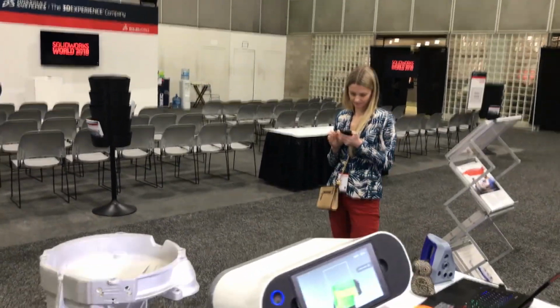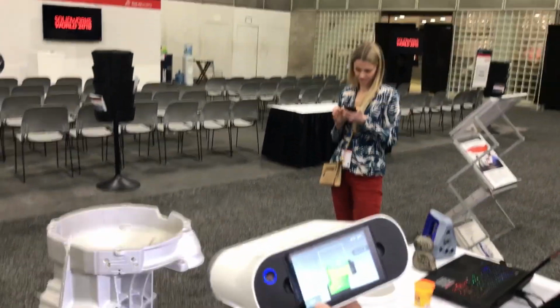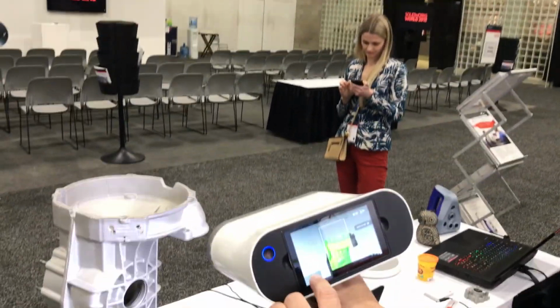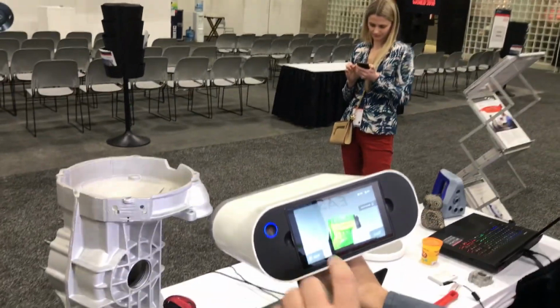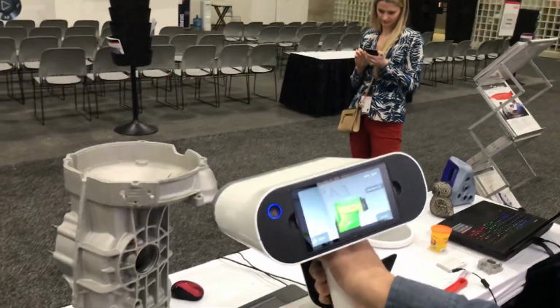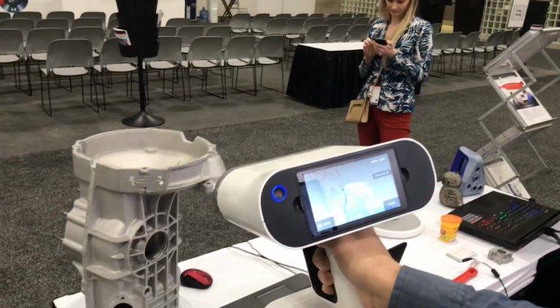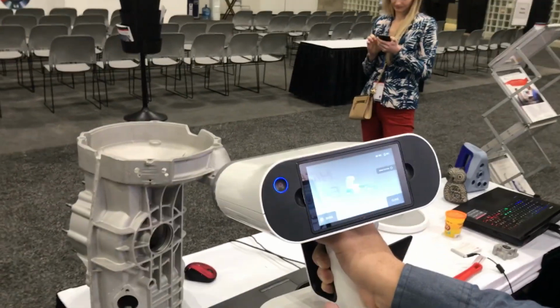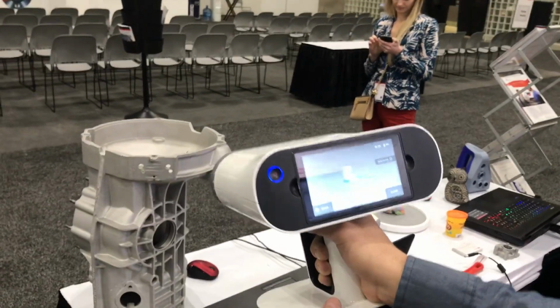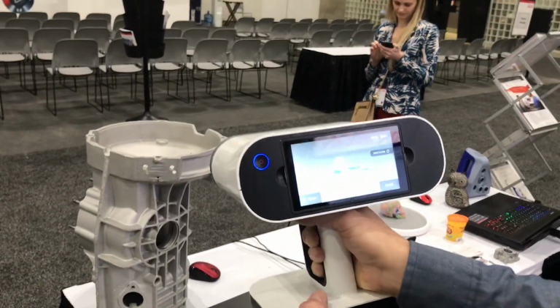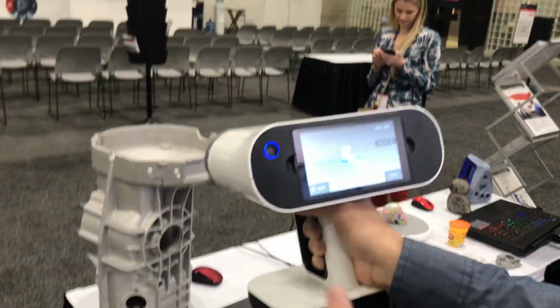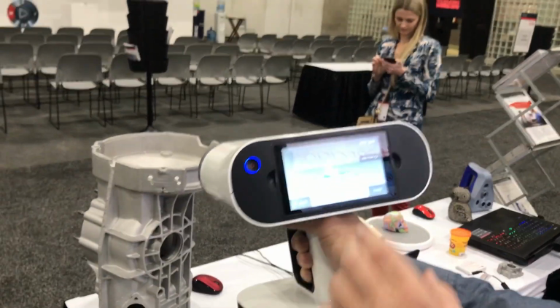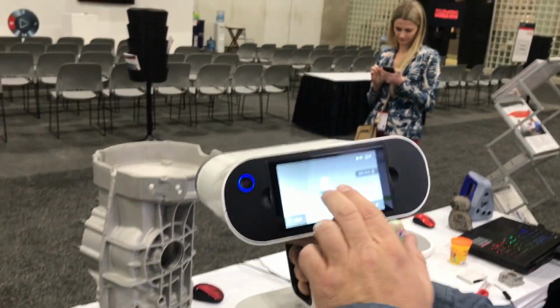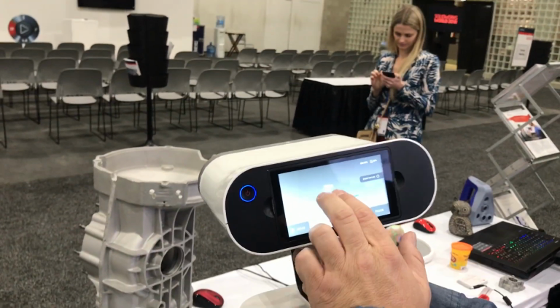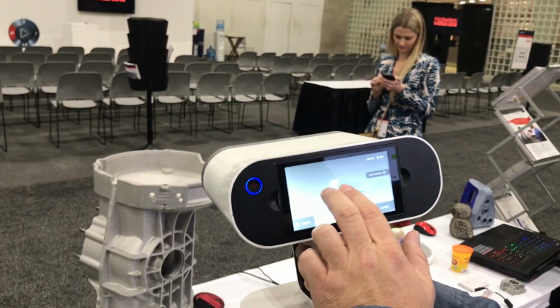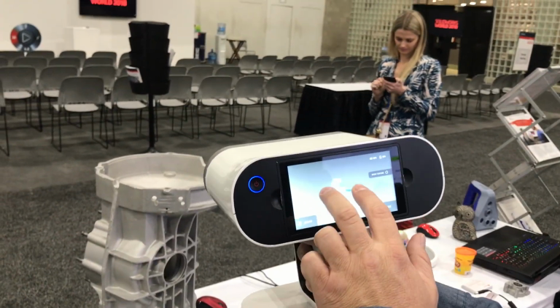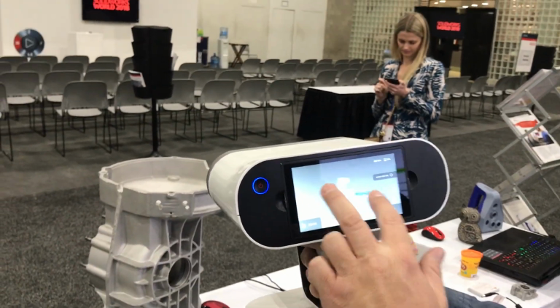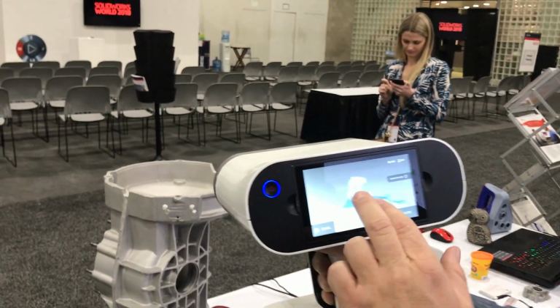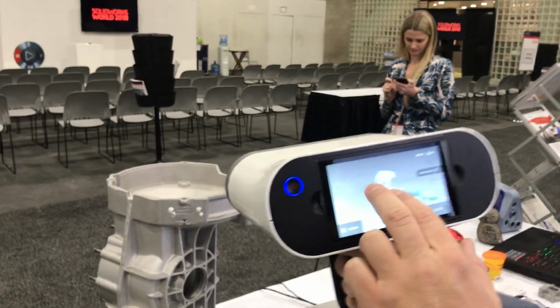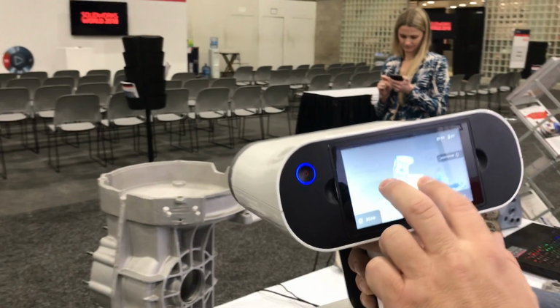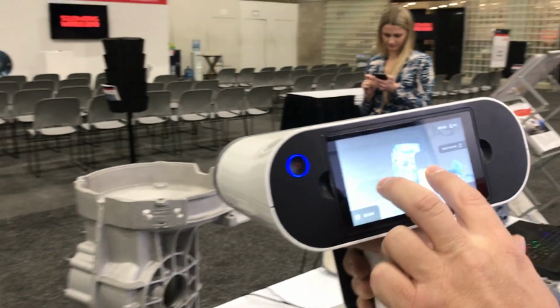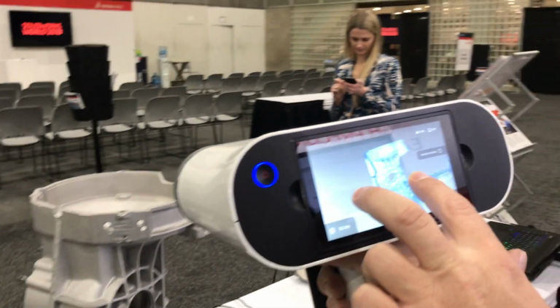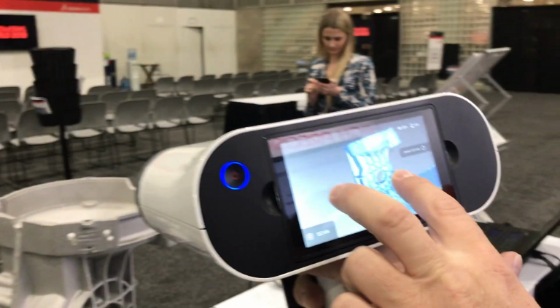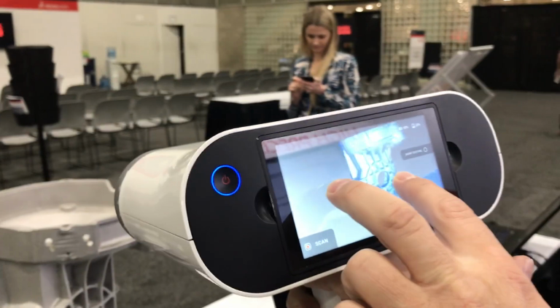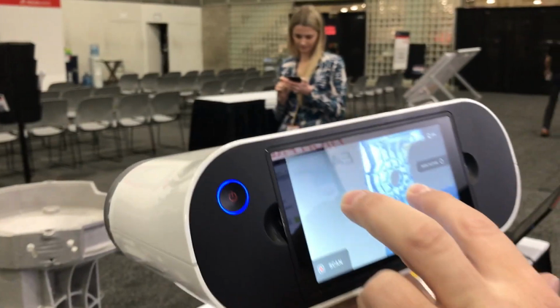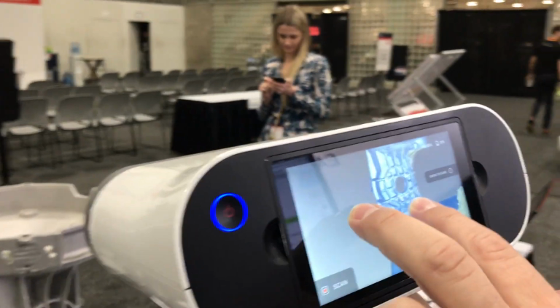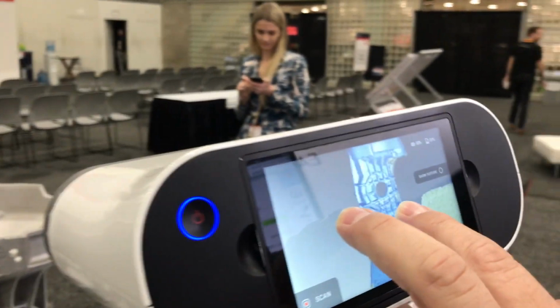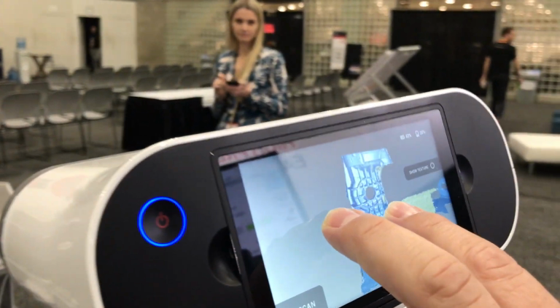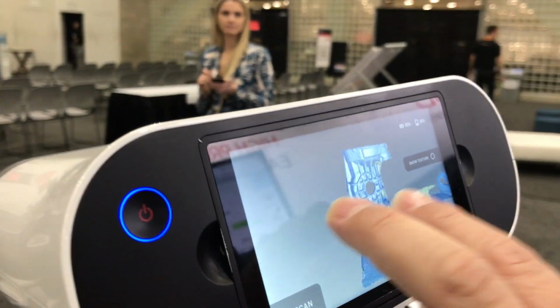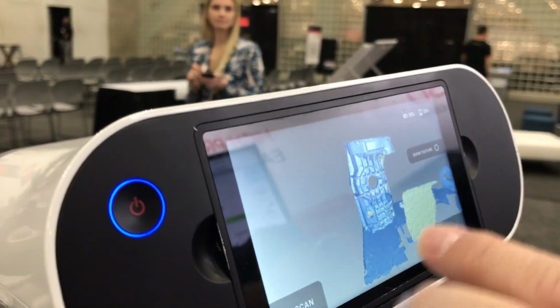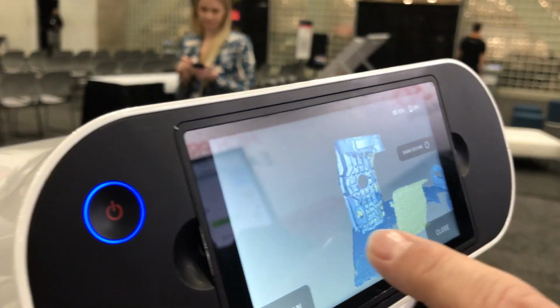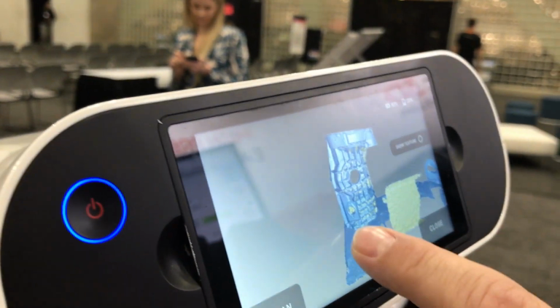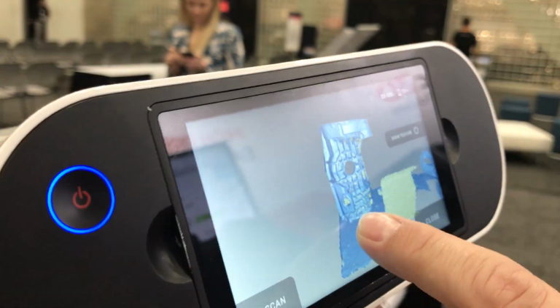So go ahead and stop it here, and zoom in on the data — we can actually see here a little live preview of the part.